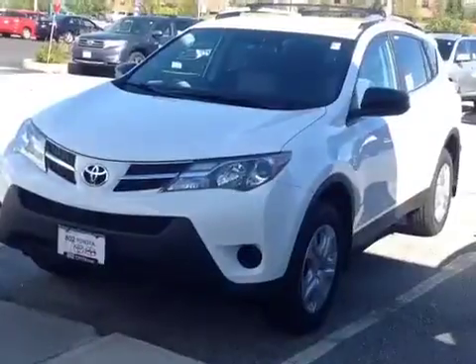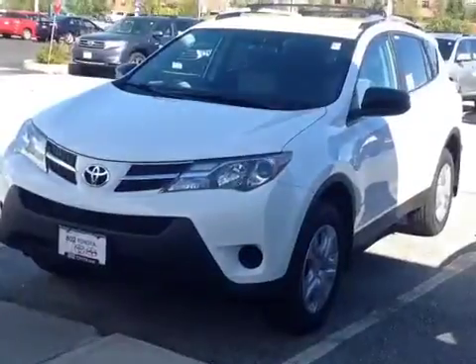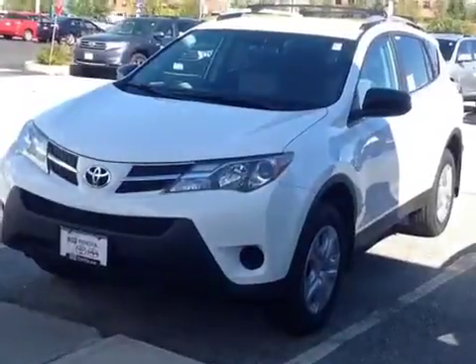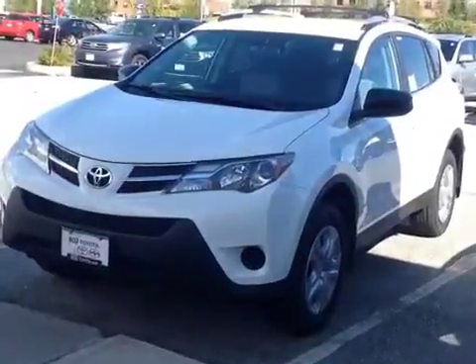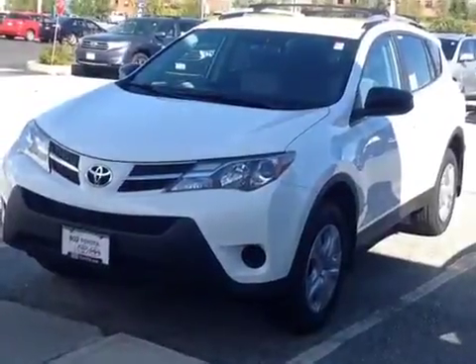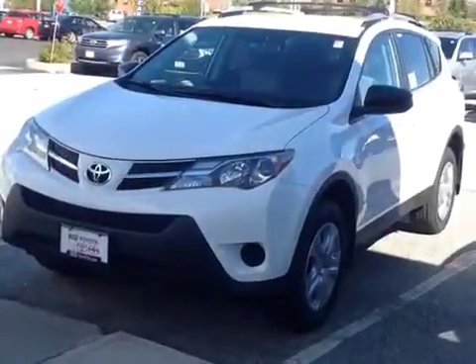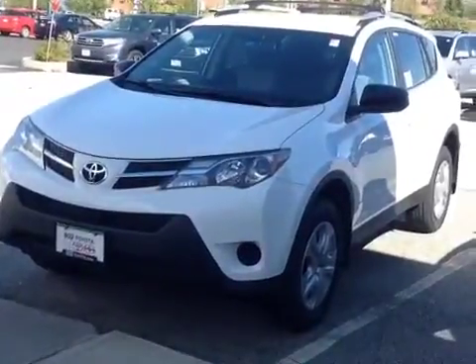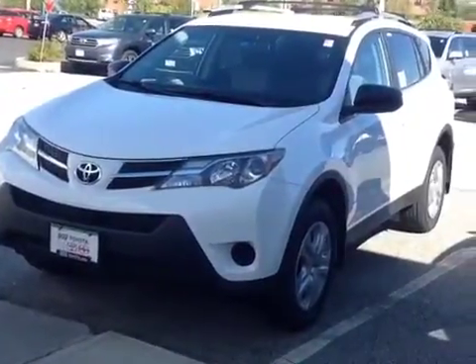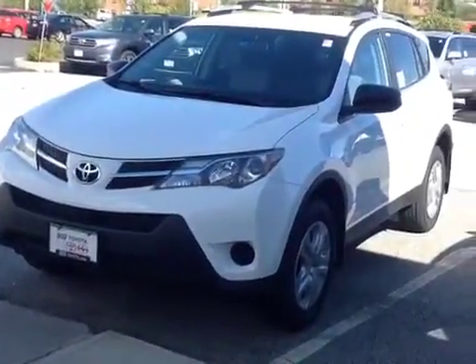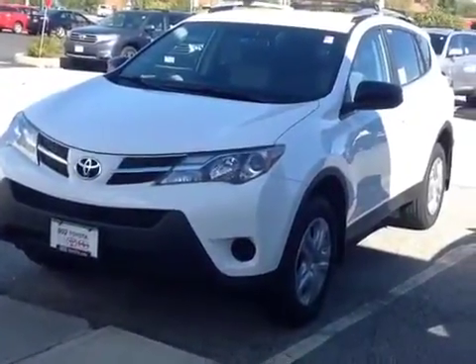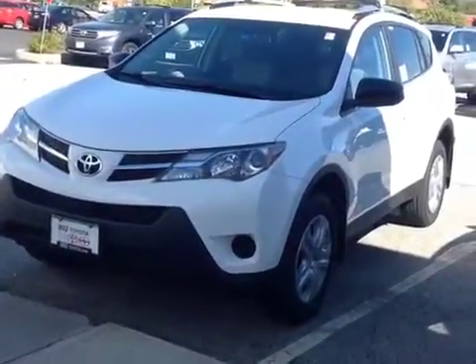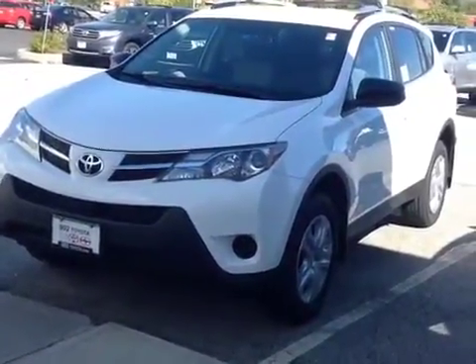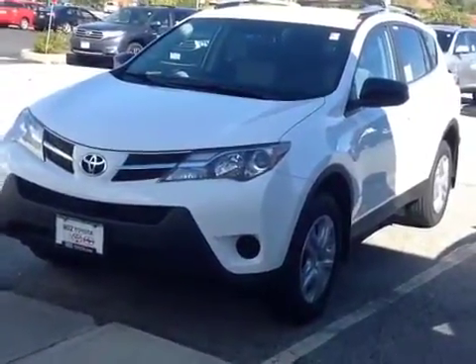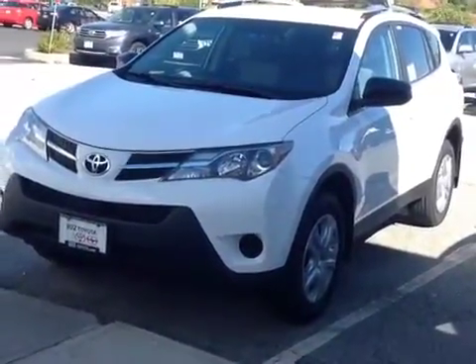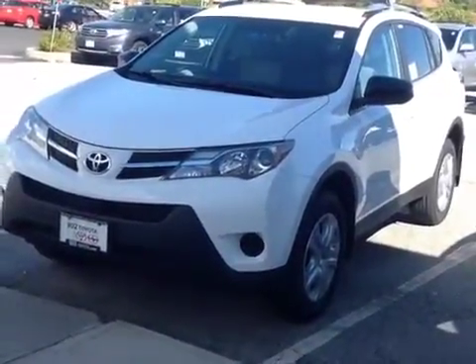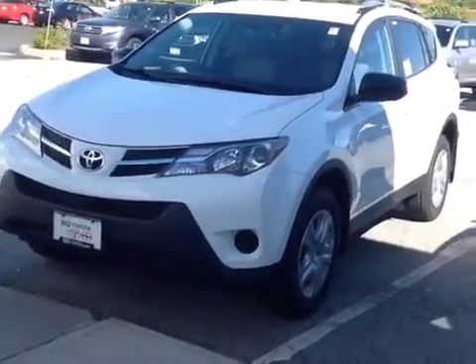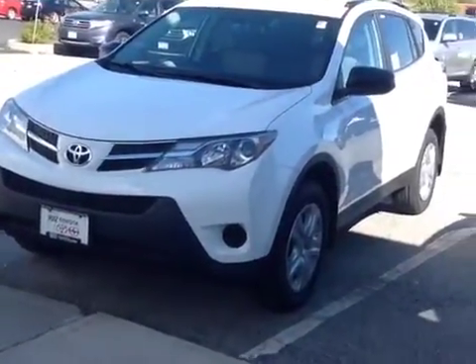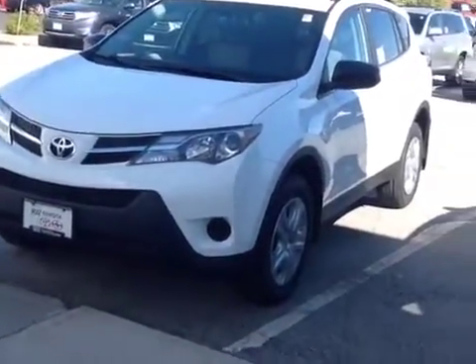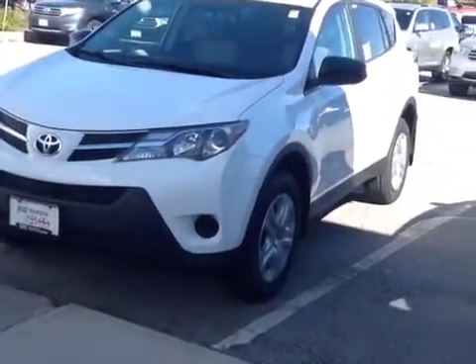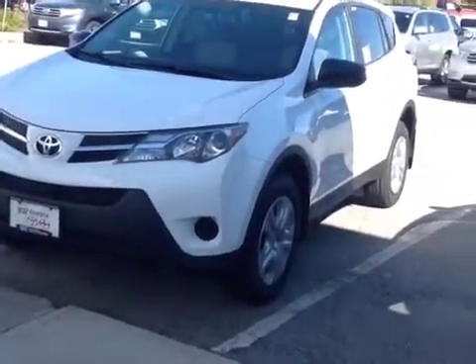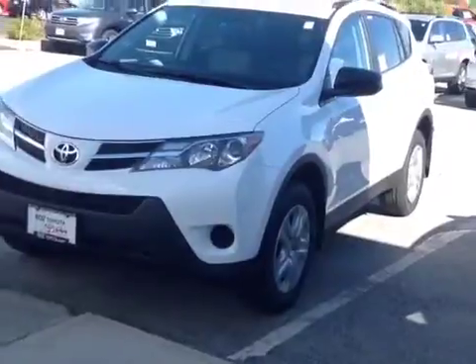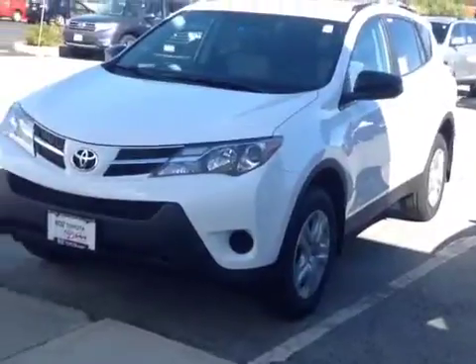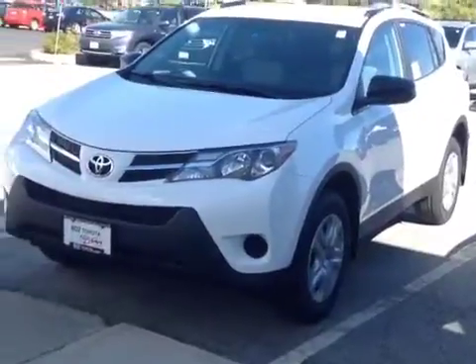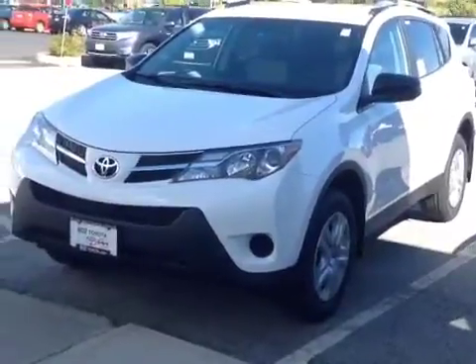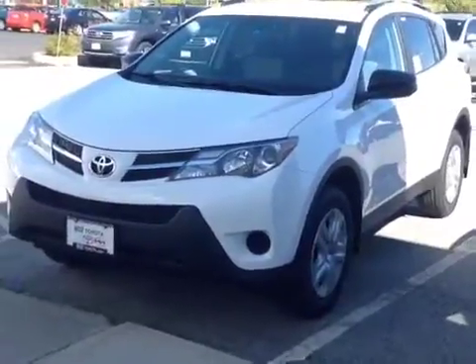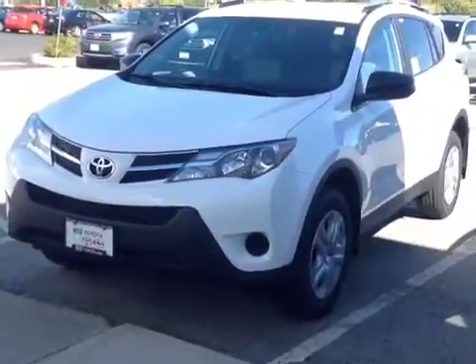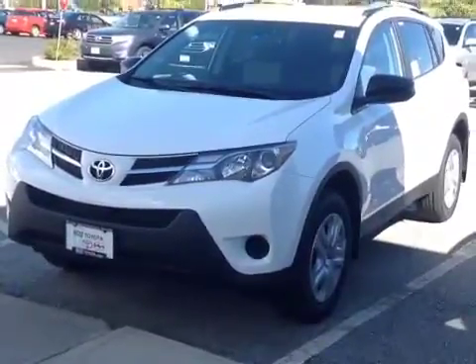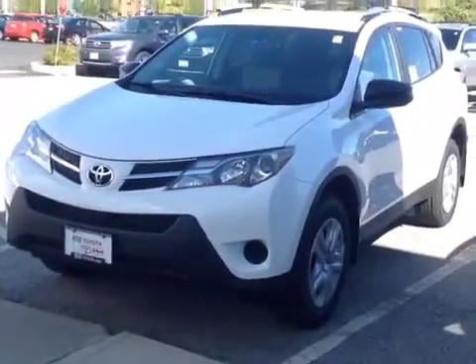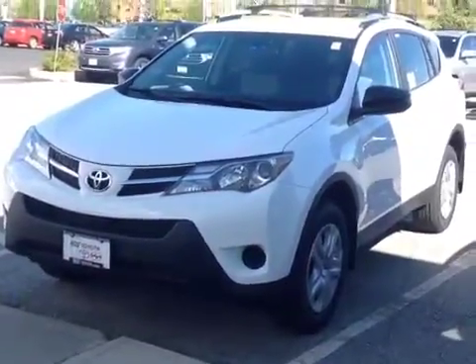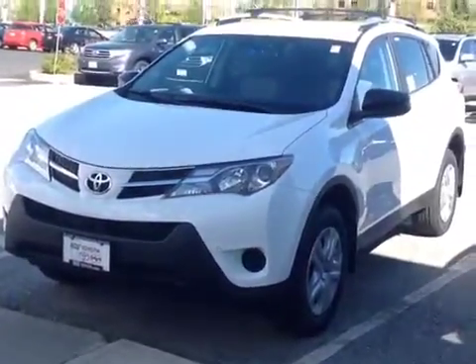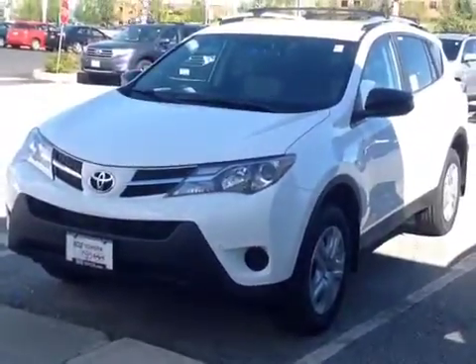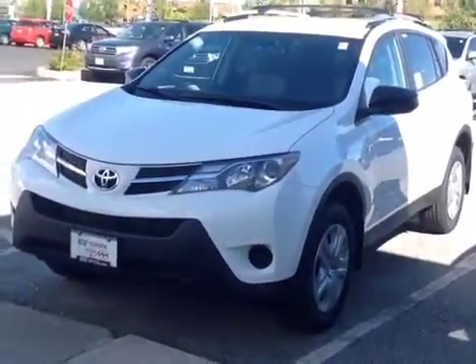So here it is, Inda. This is a new 2013 Toyota RAV4 LE all-wheel drive, white in color.